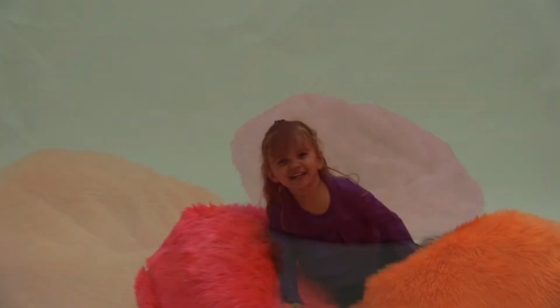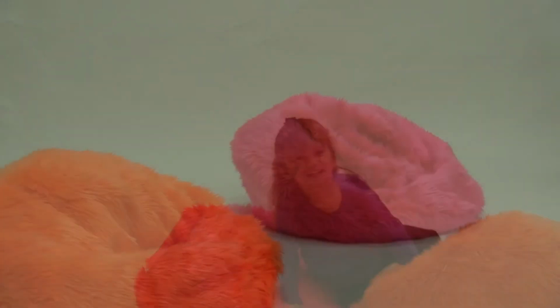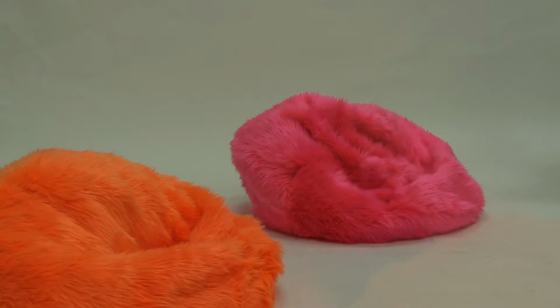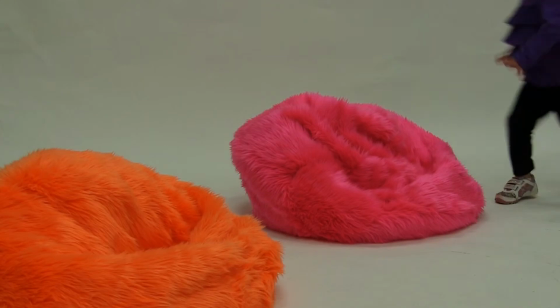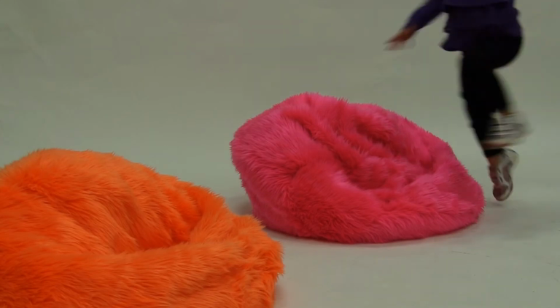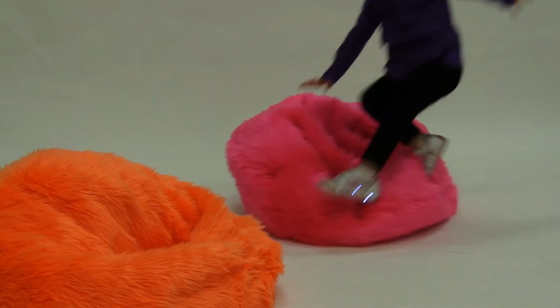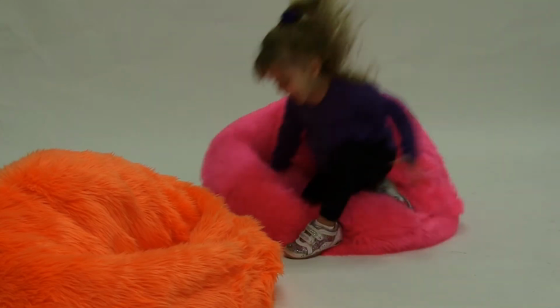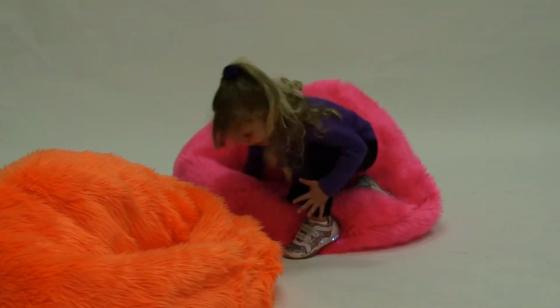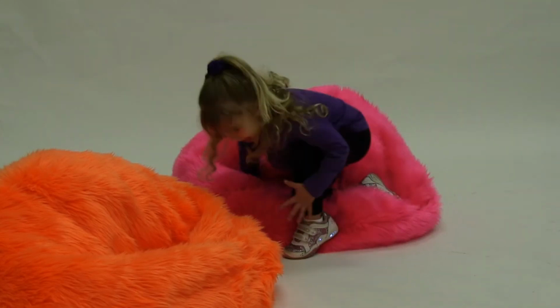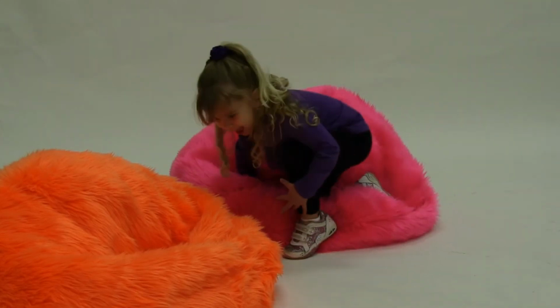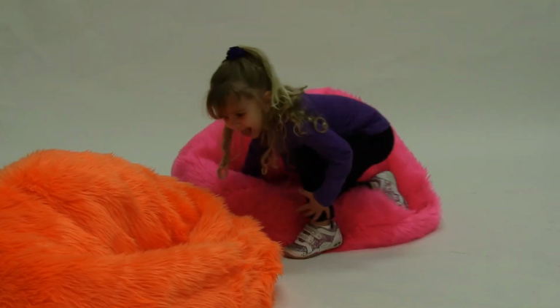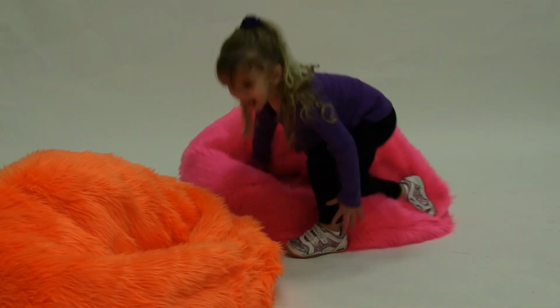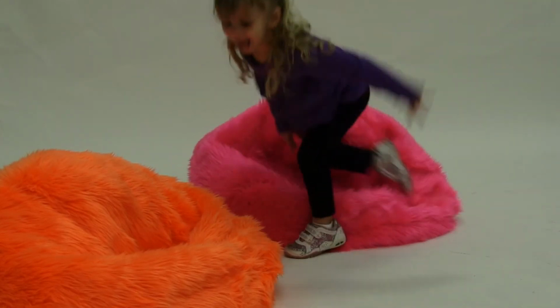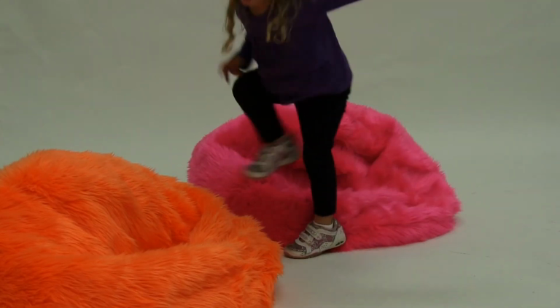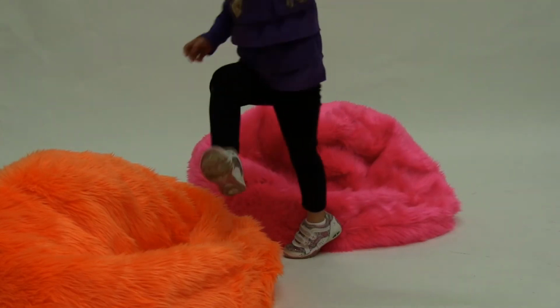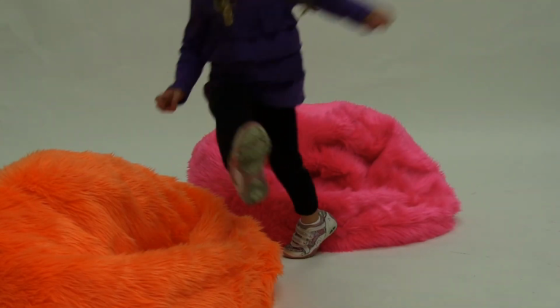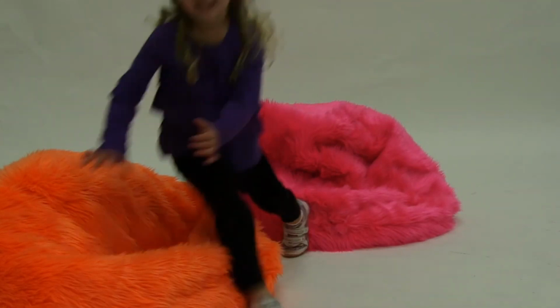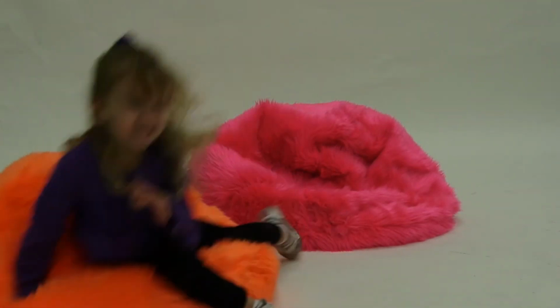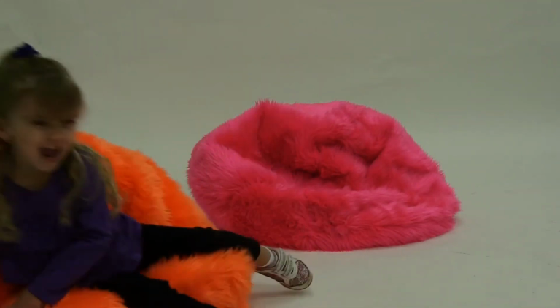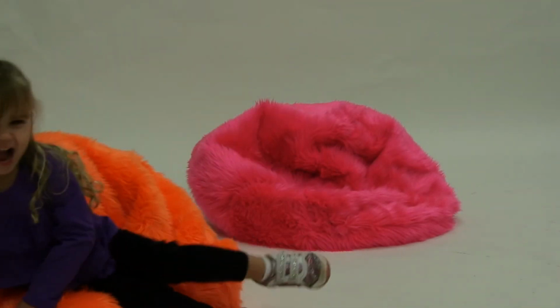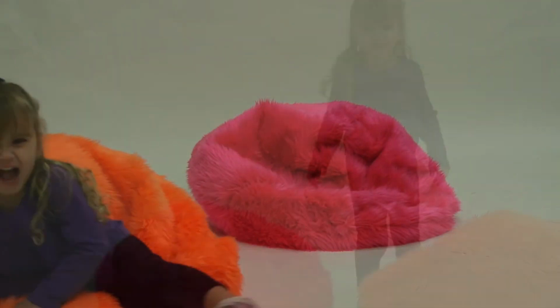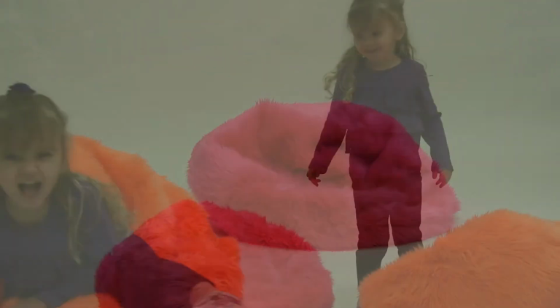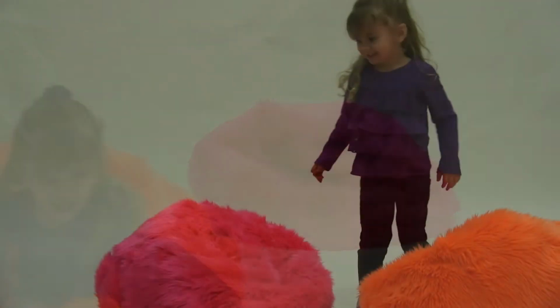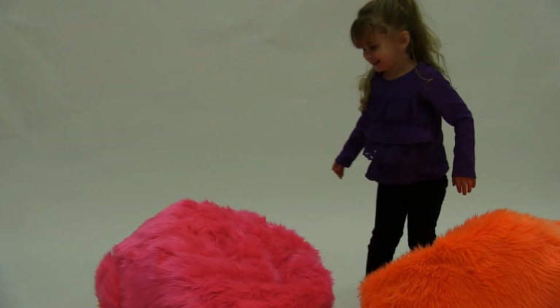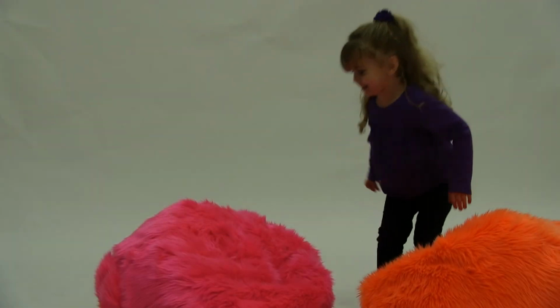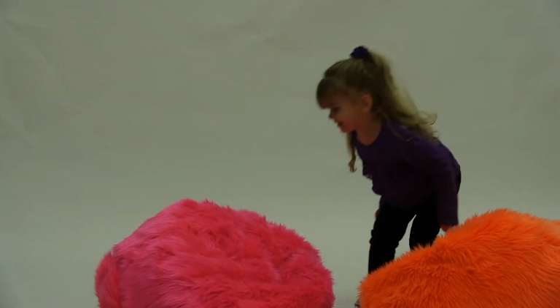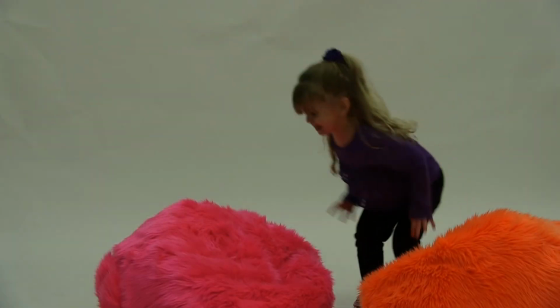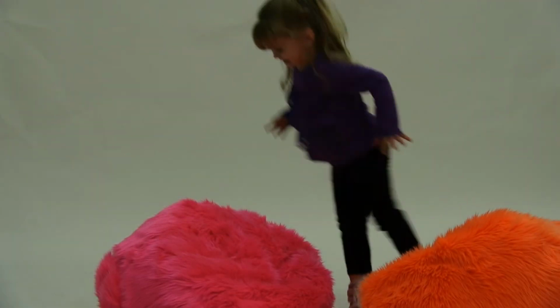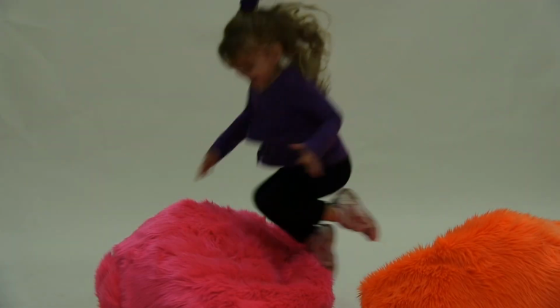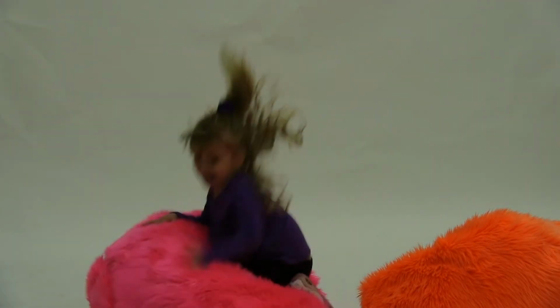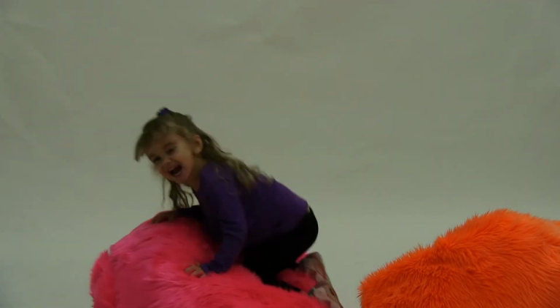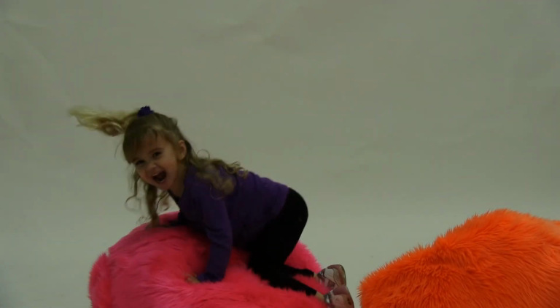We are confident that you and your child will have a blast while relaxing in style with these fun and furry beanbags.